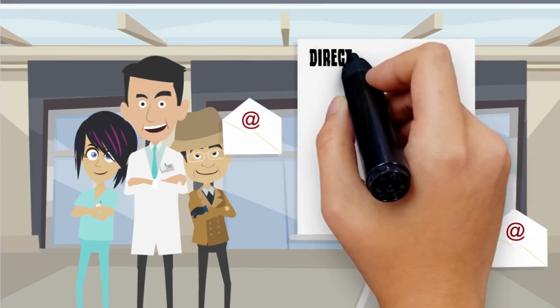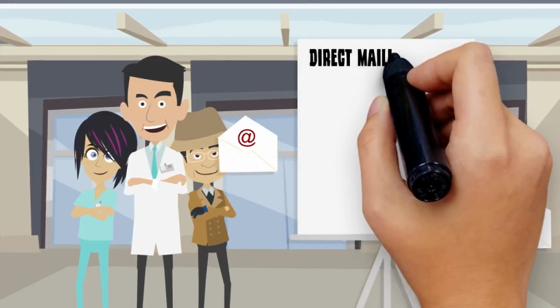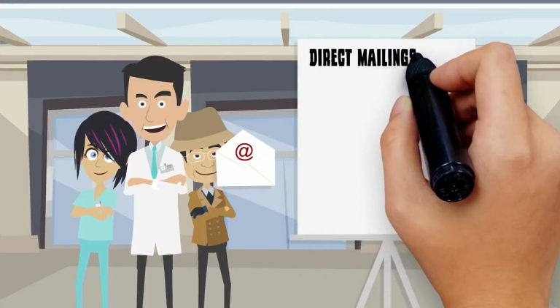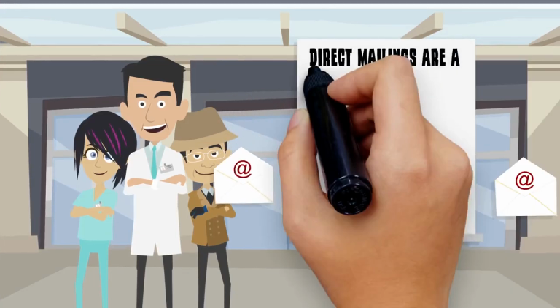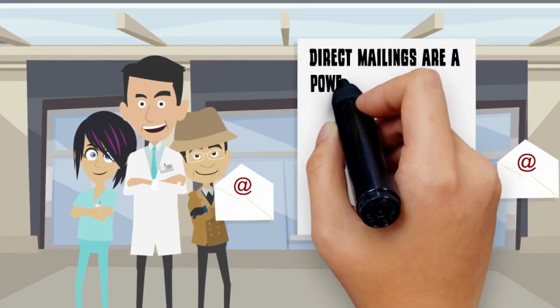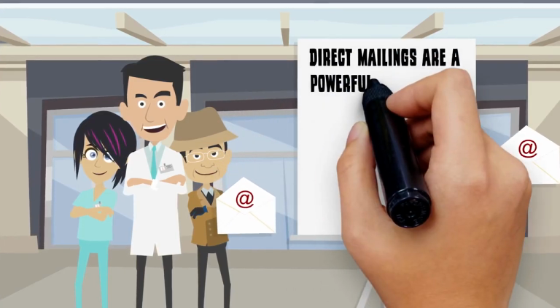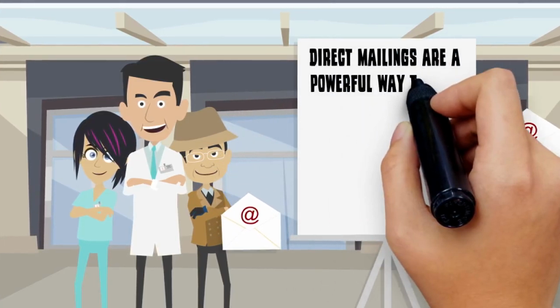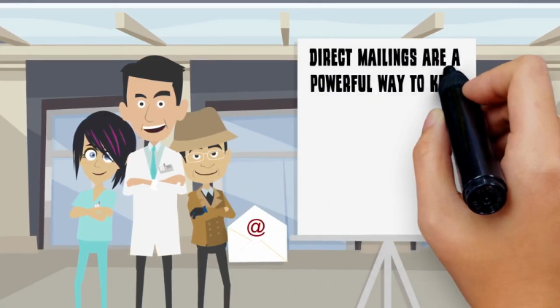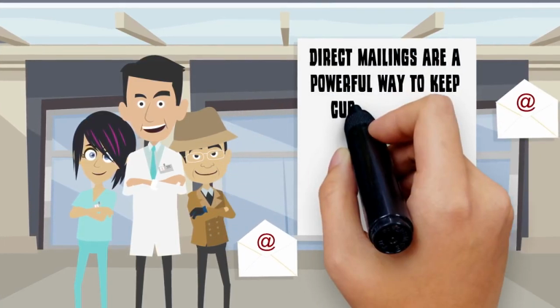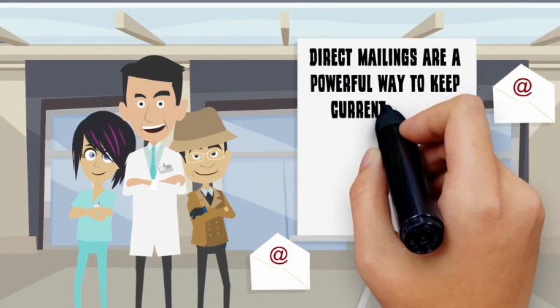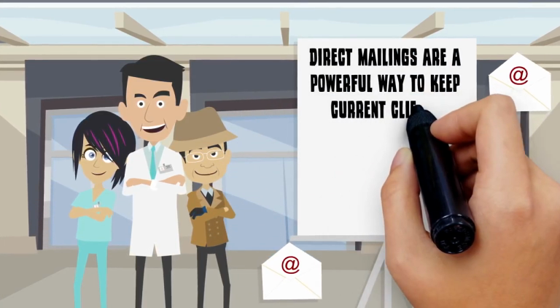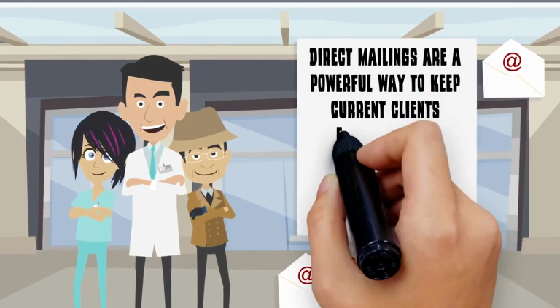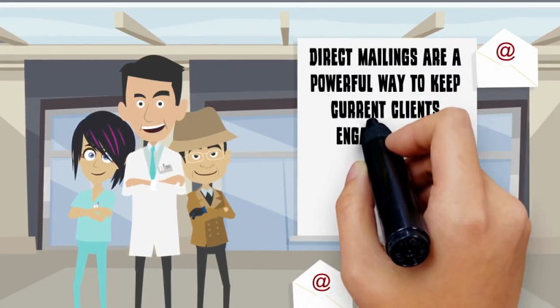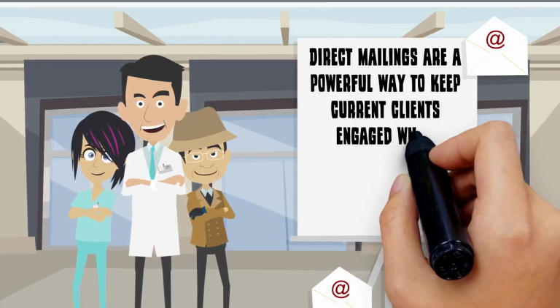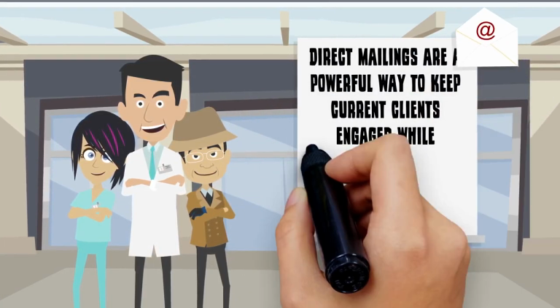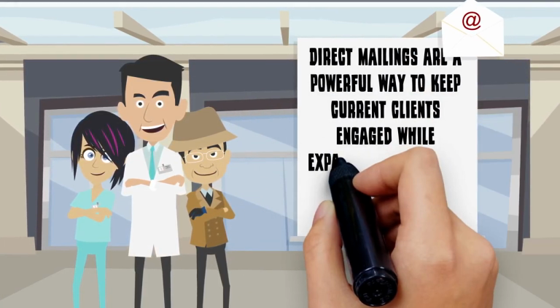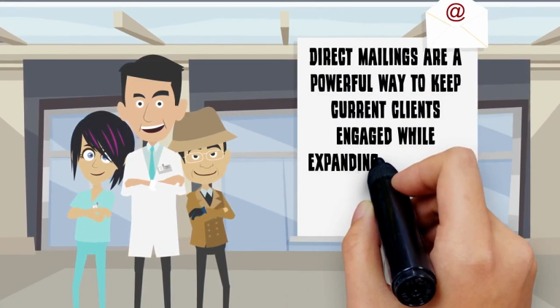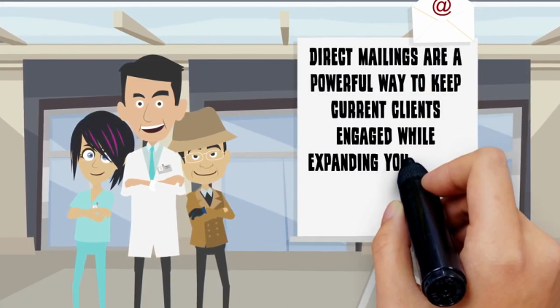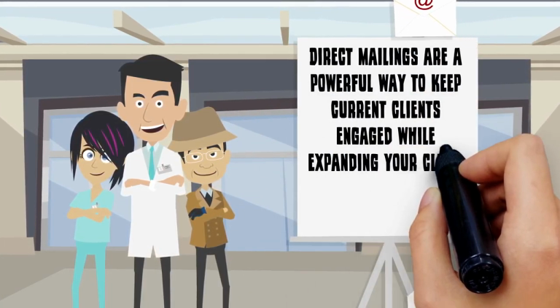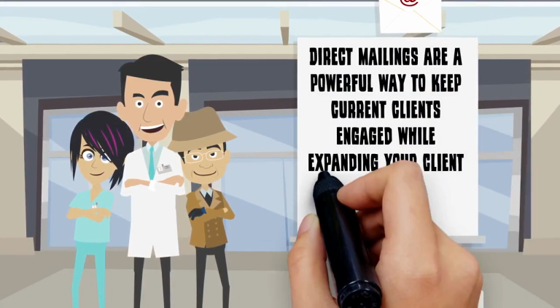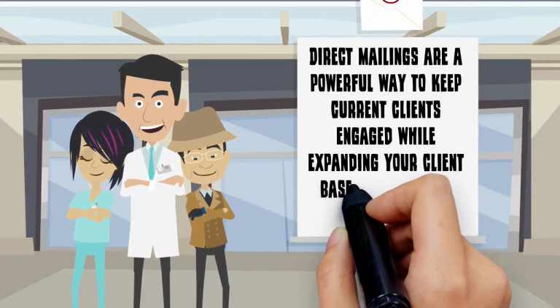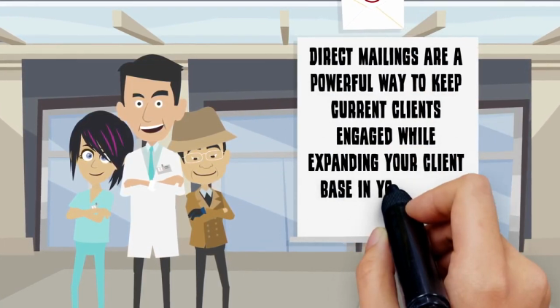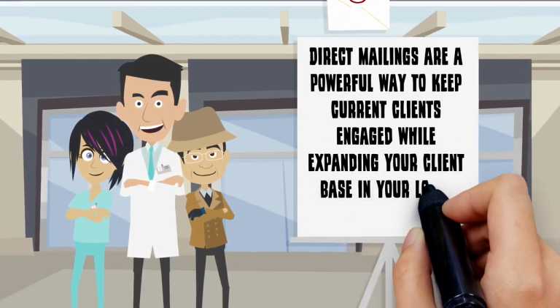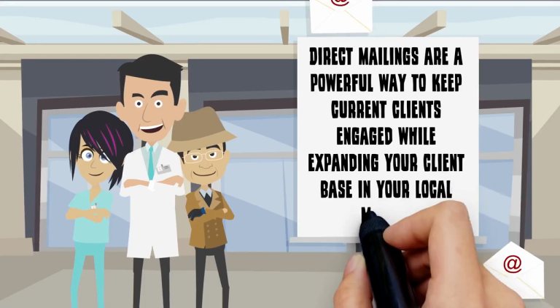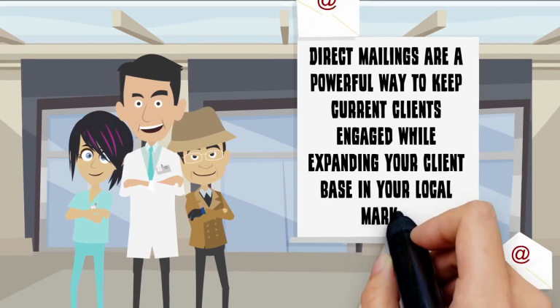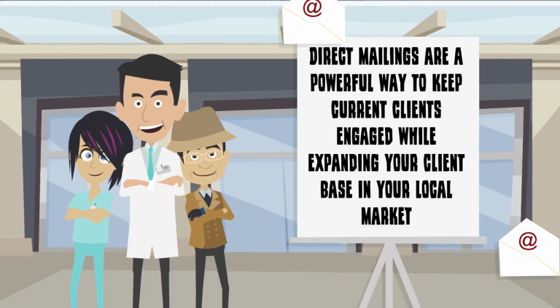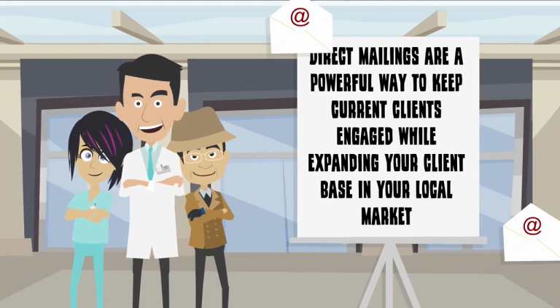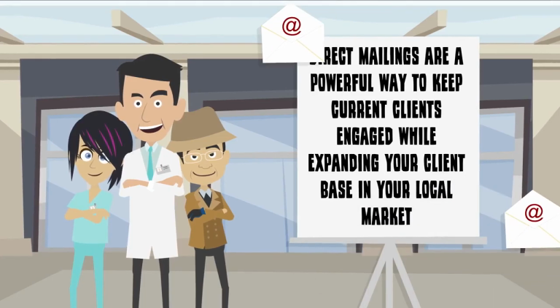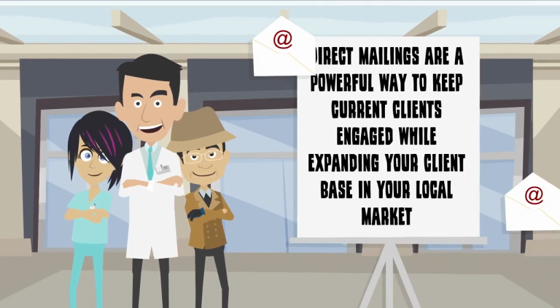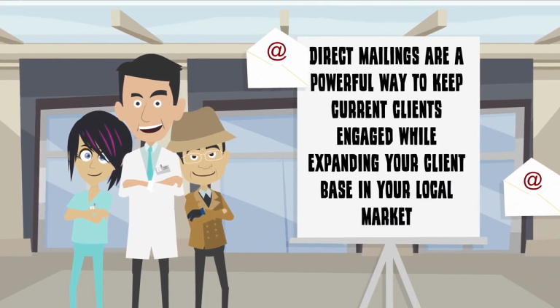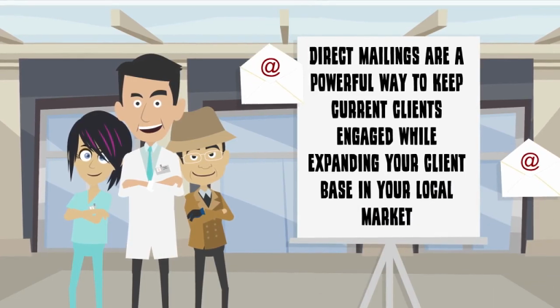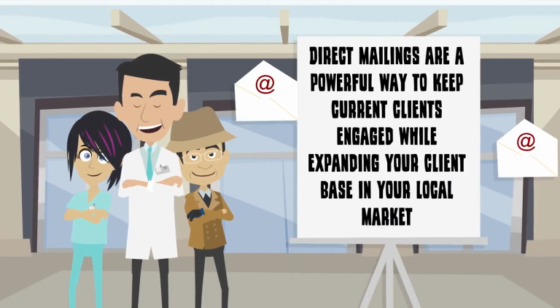Direct mailings are a powerful way to keep current clients engaged while expanding your client base in your local market.